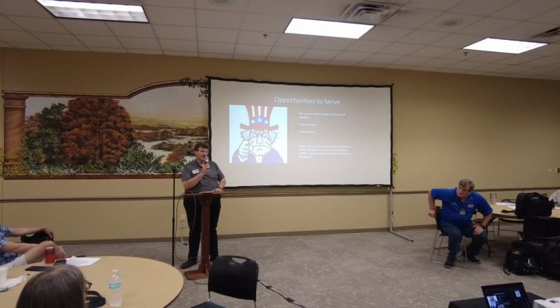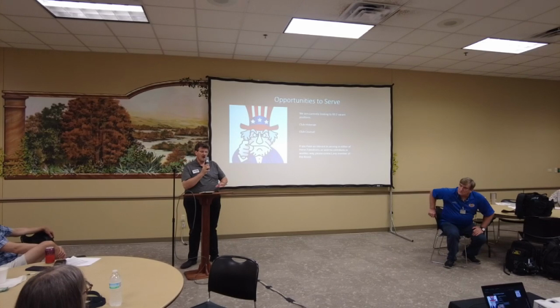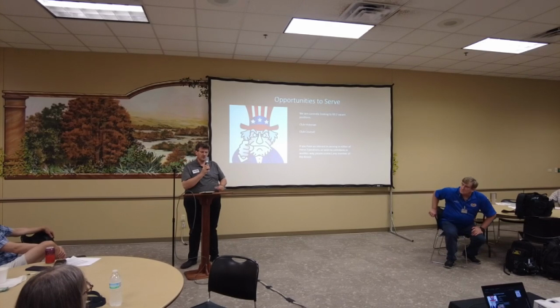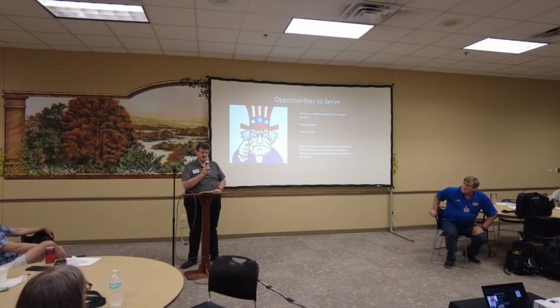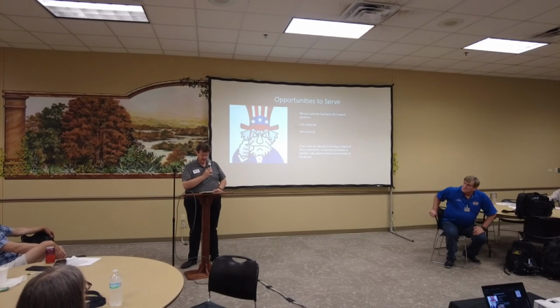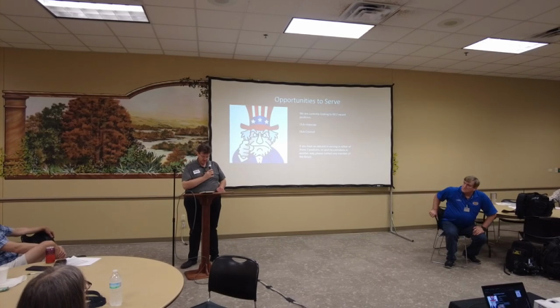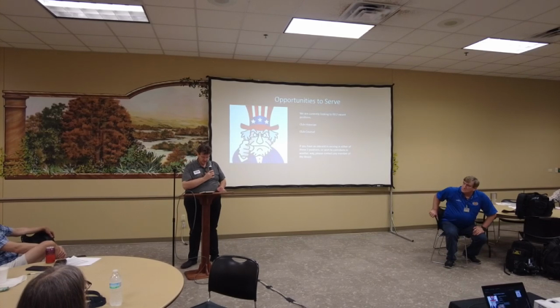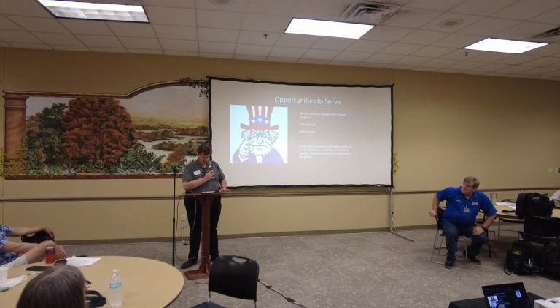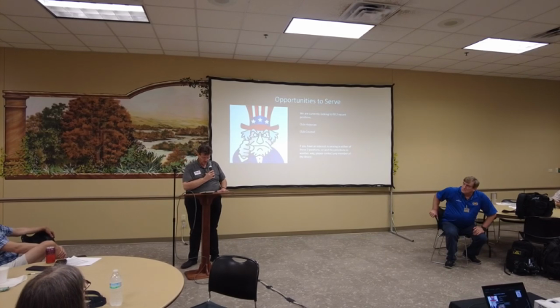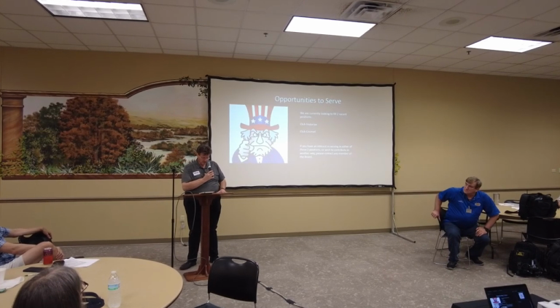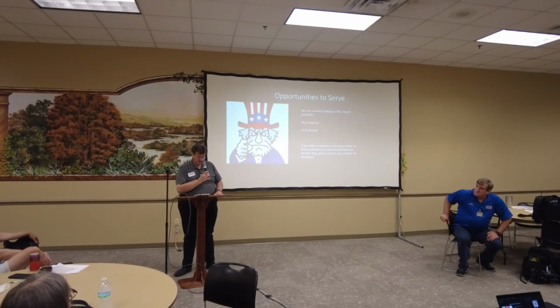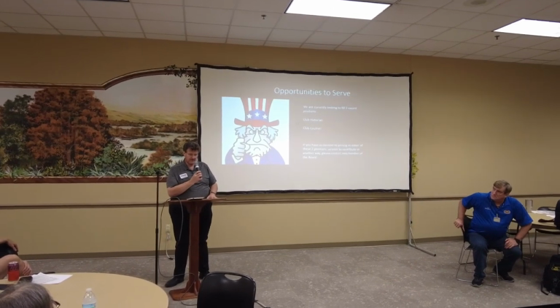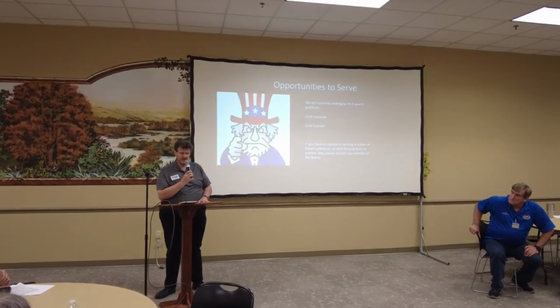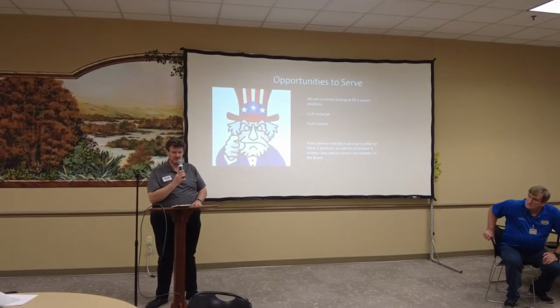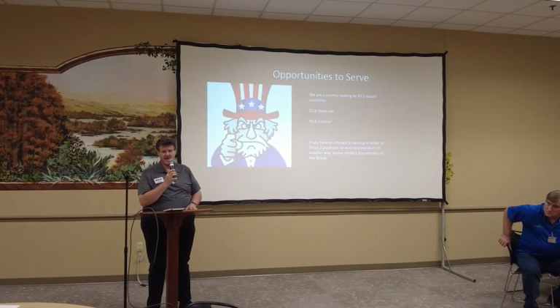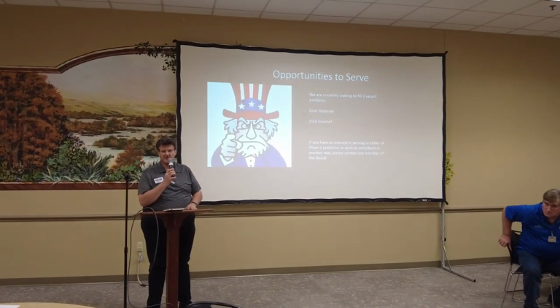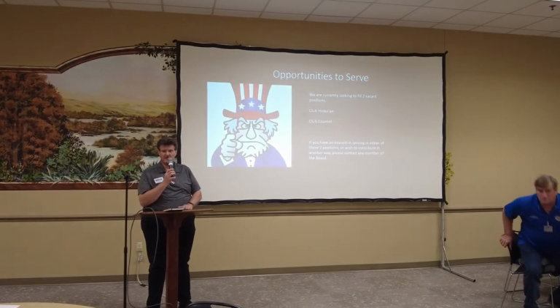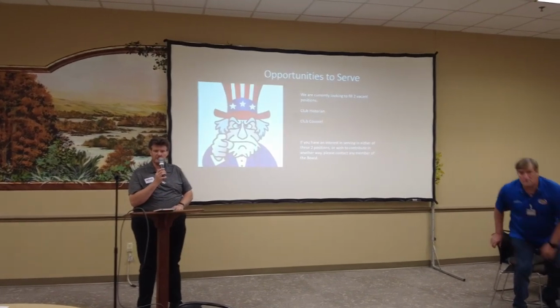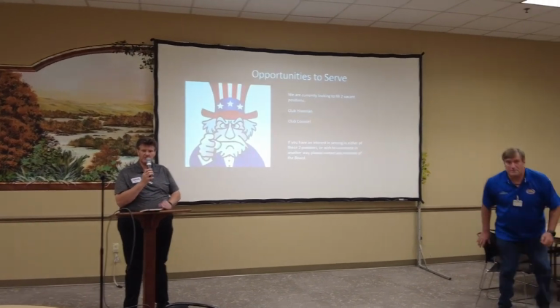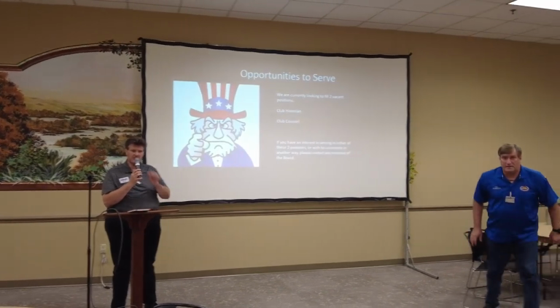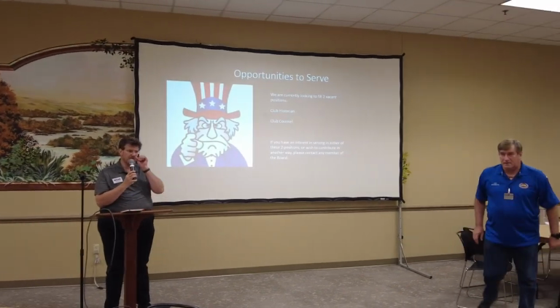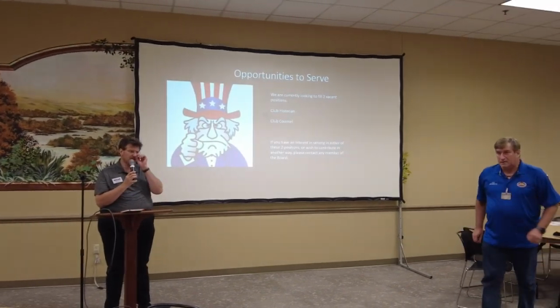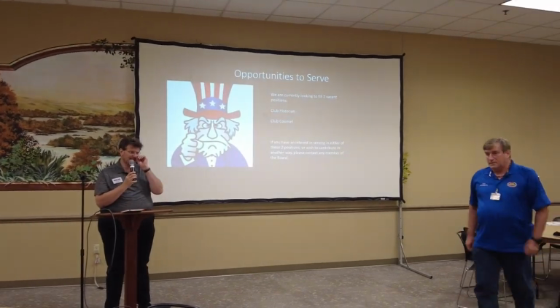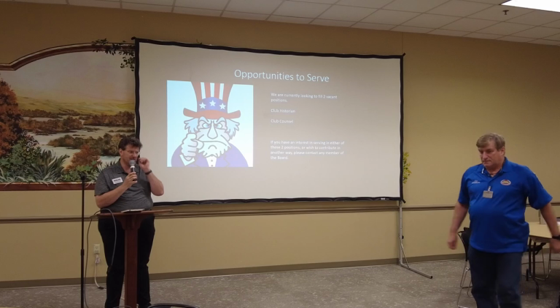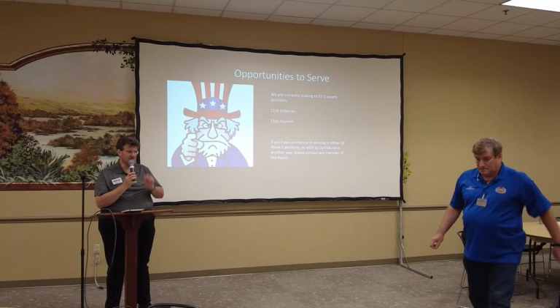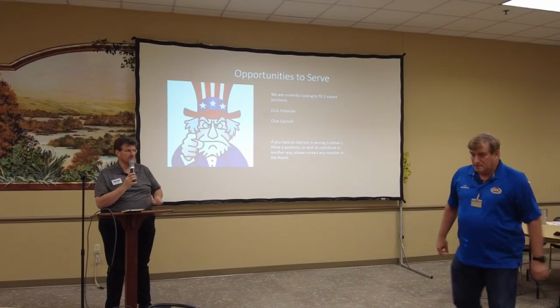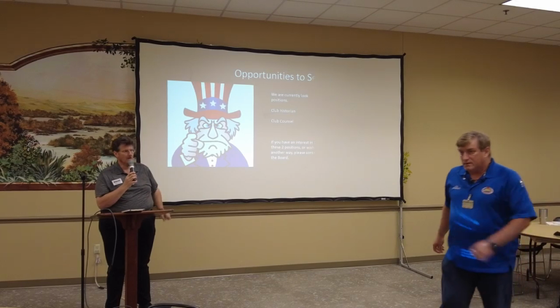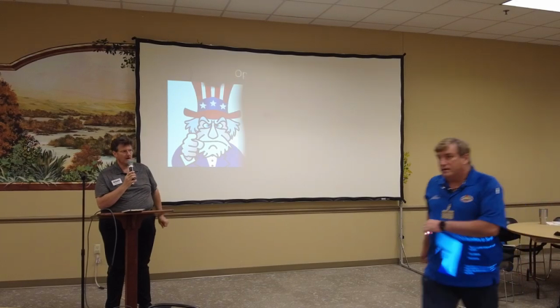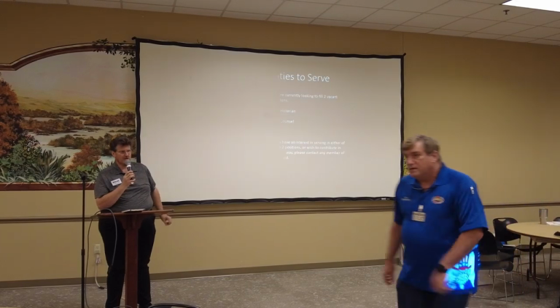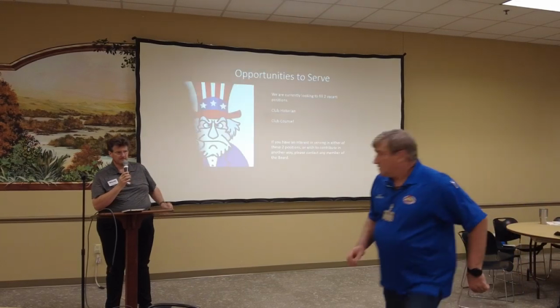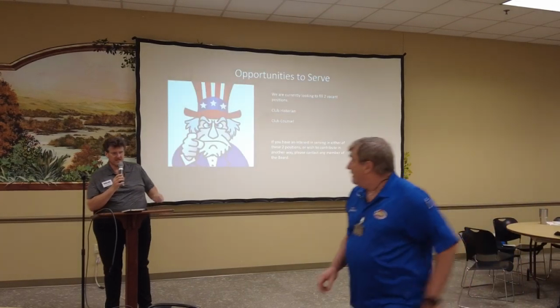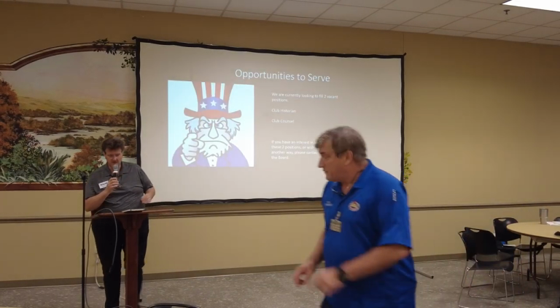Our first presentation is going to be on field day, a kind of review of the field day activities. All right, John, kick us off.